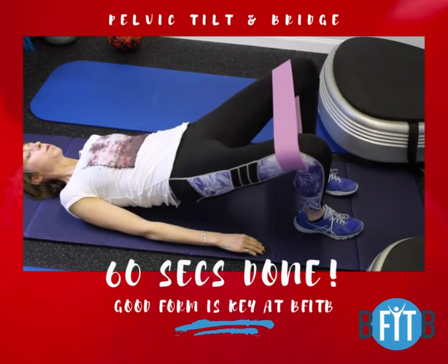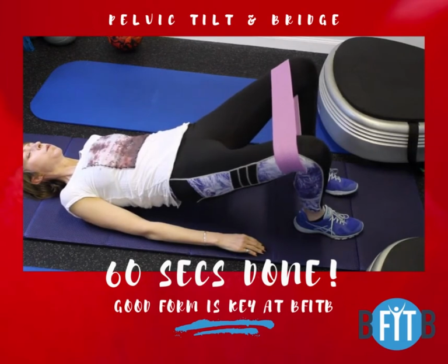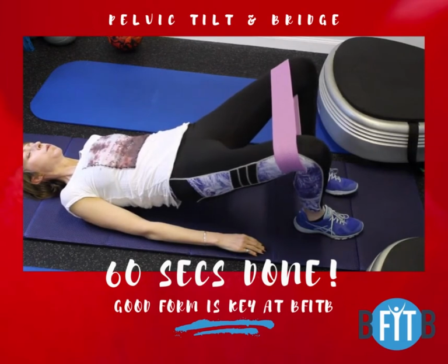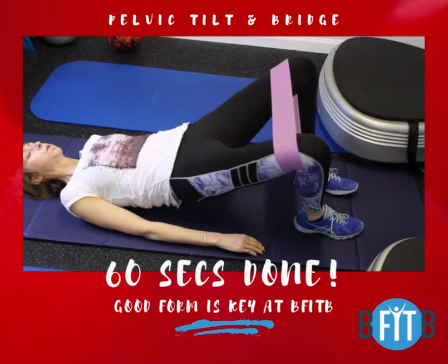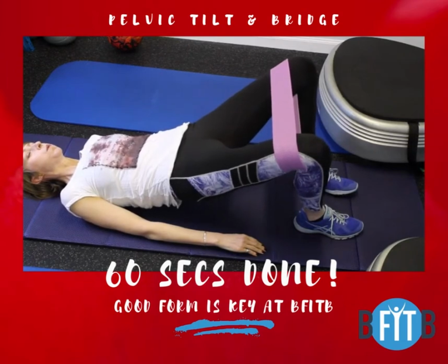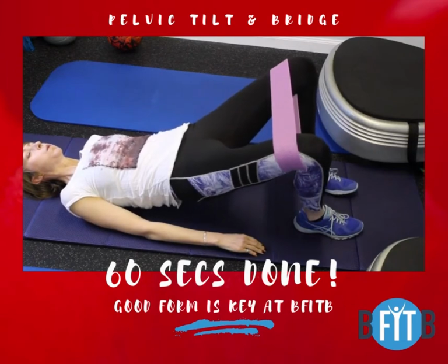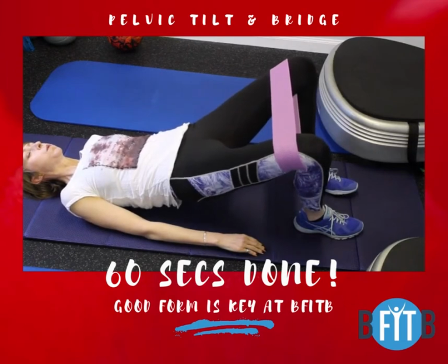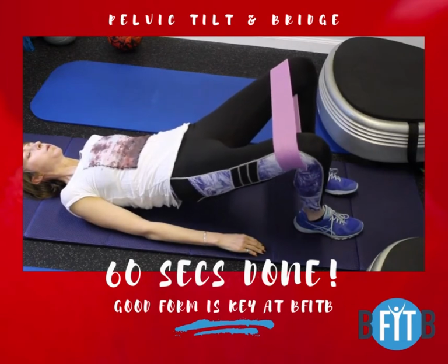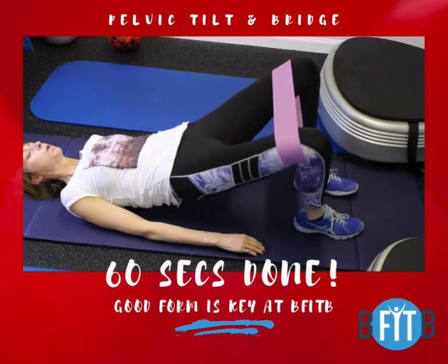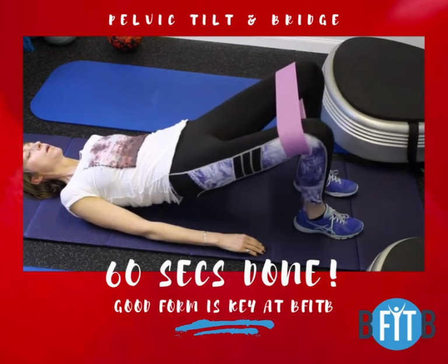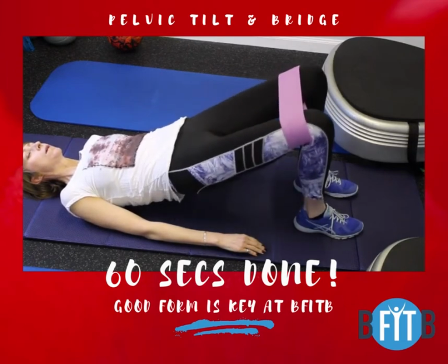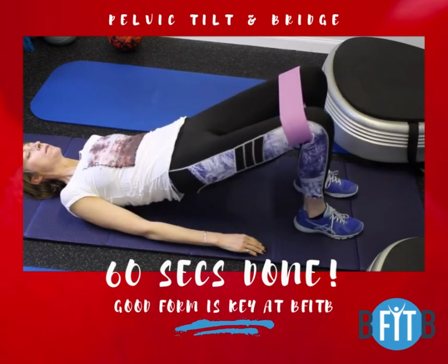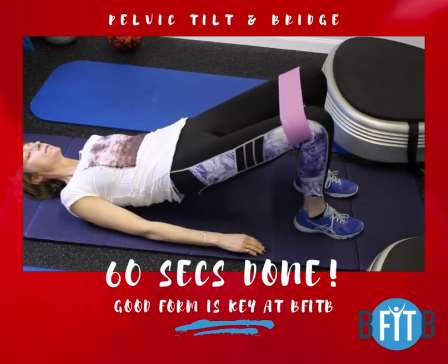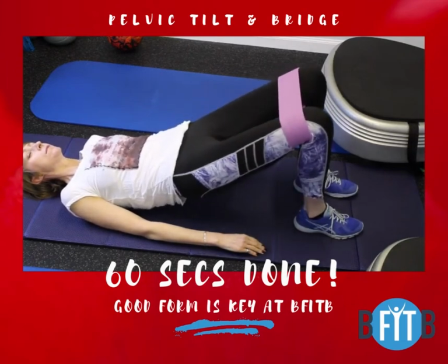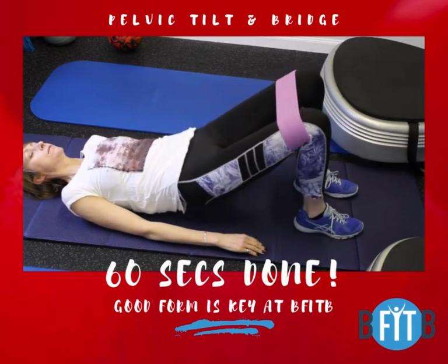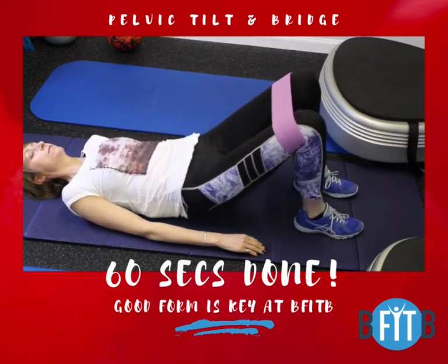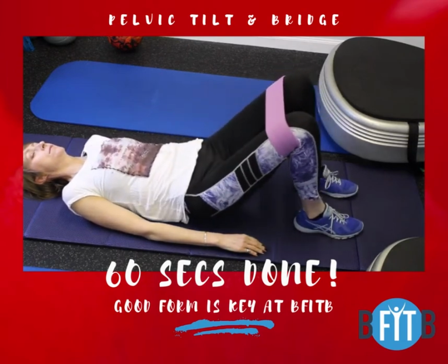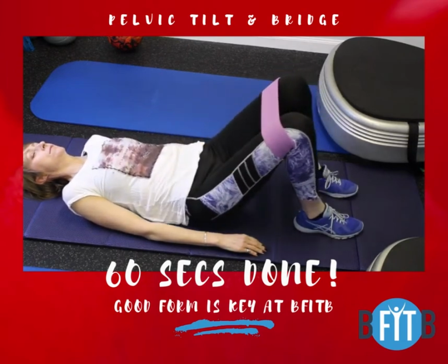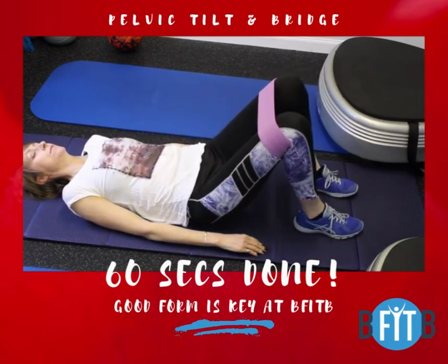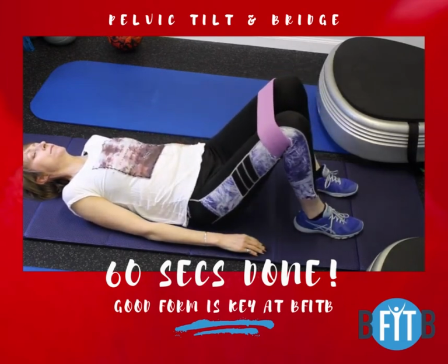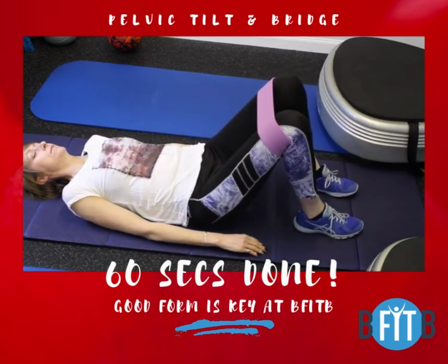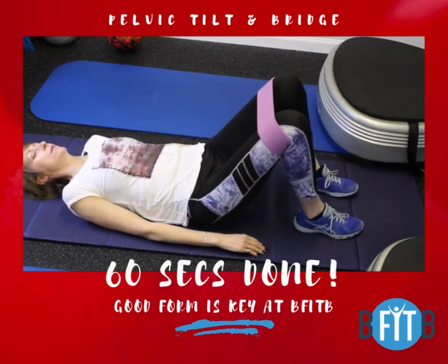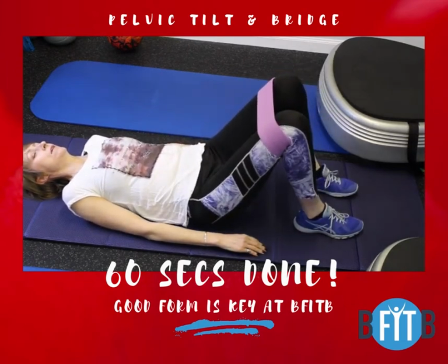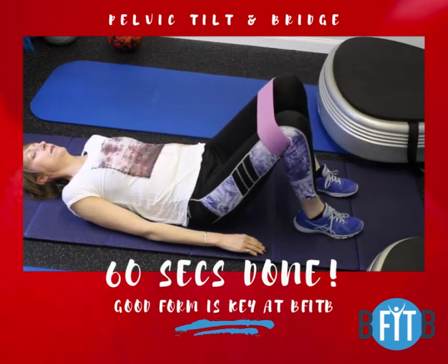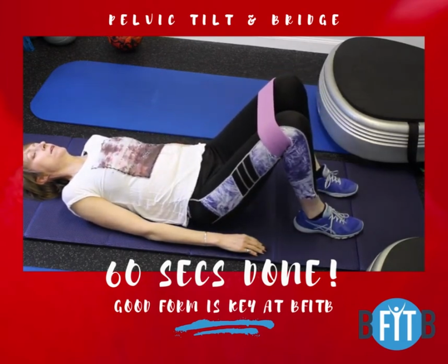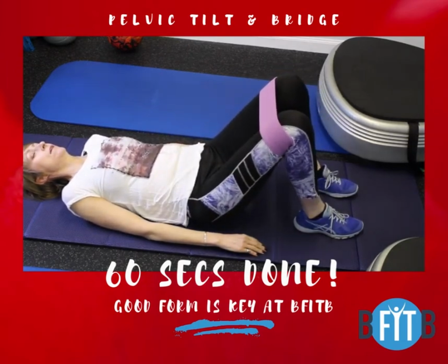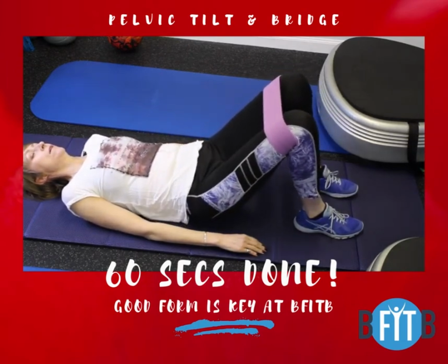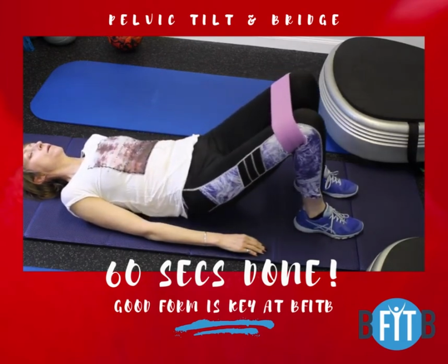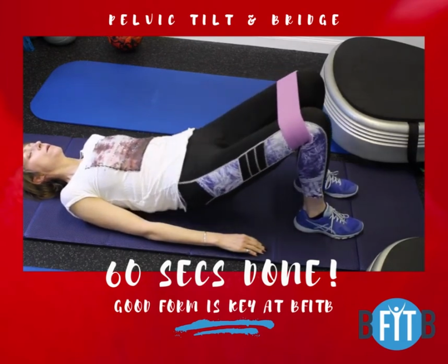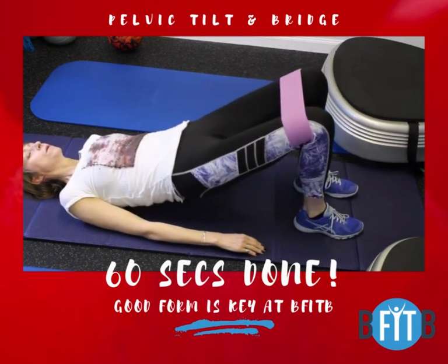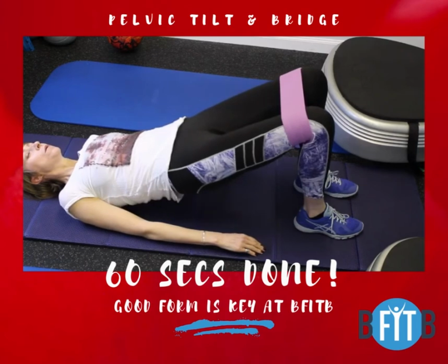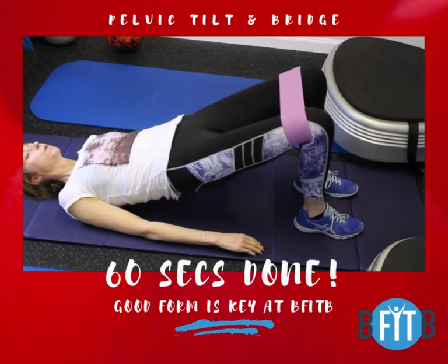You can do these exercises with just pure body weight, but I've added in a football squeeze and a resistance band stretch just to show you a couple of progression examples.